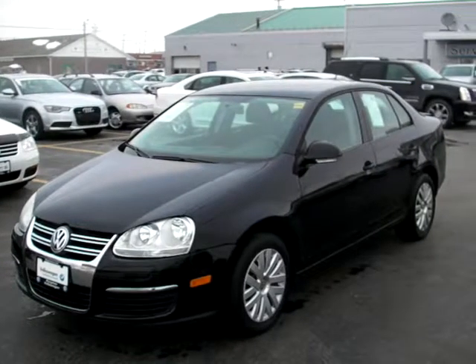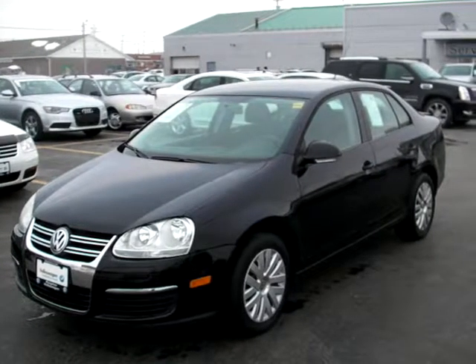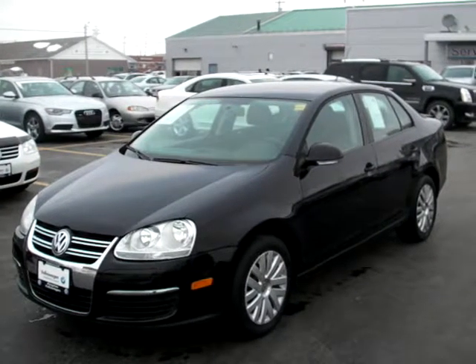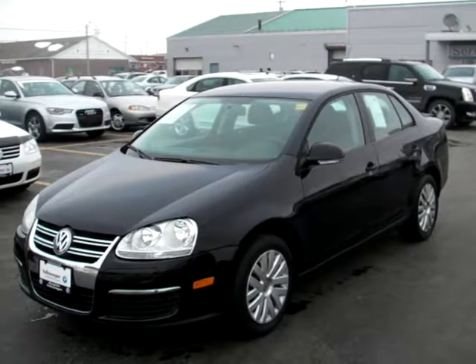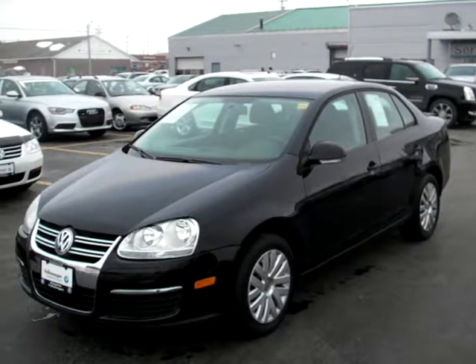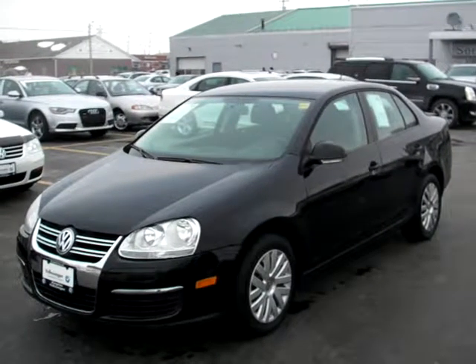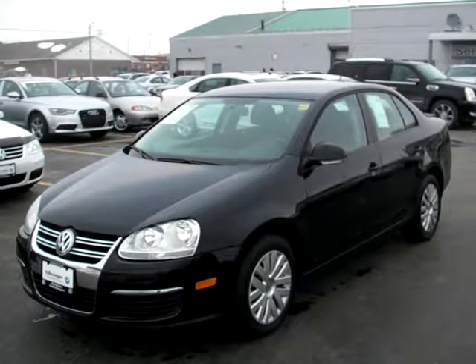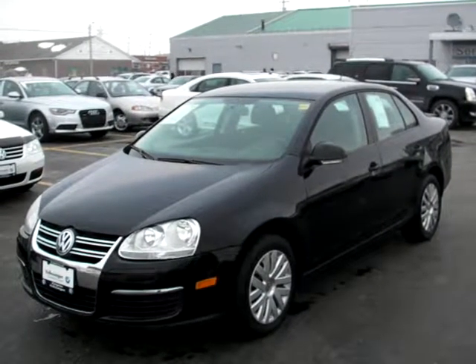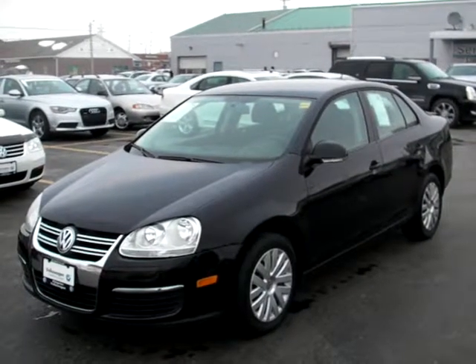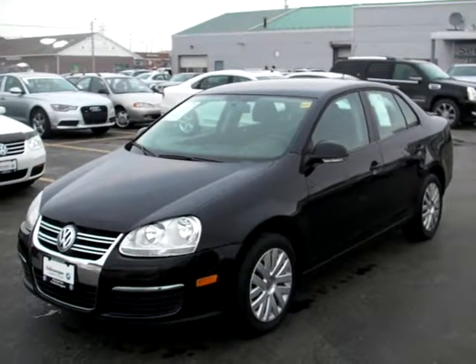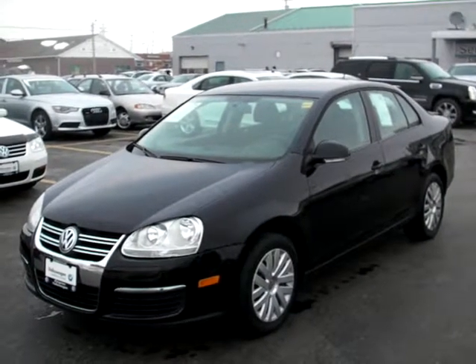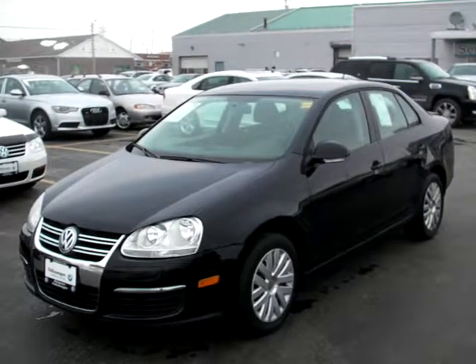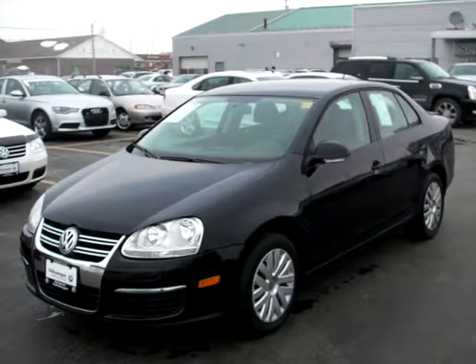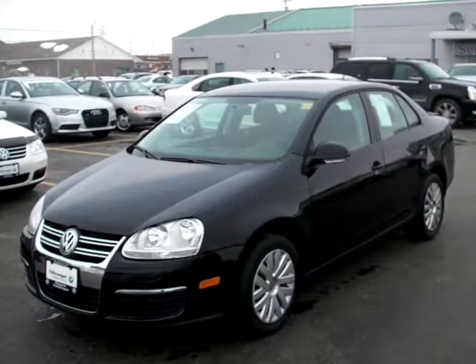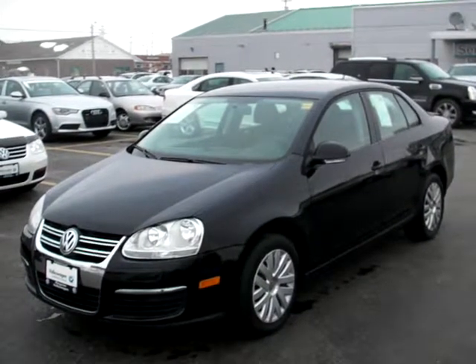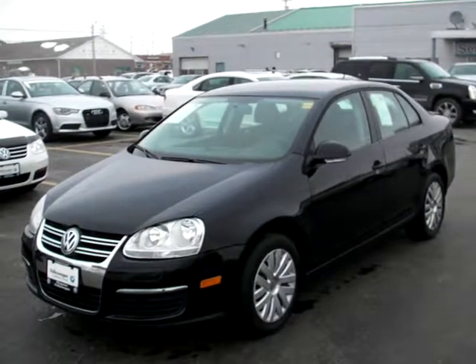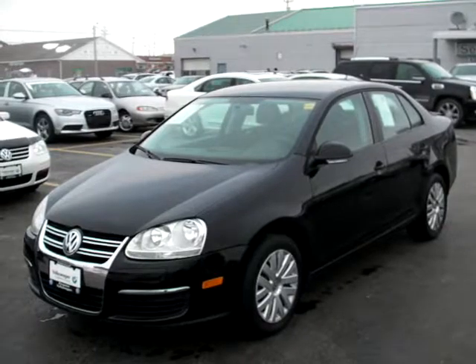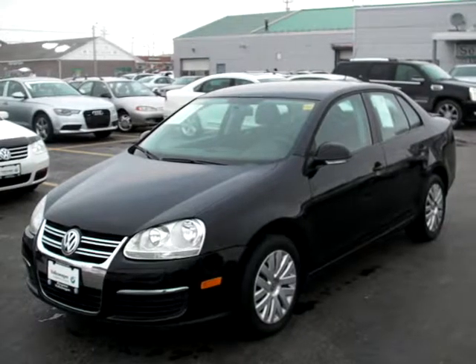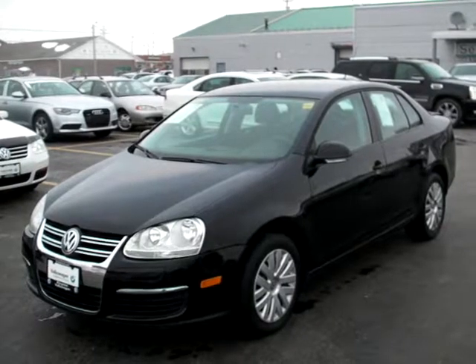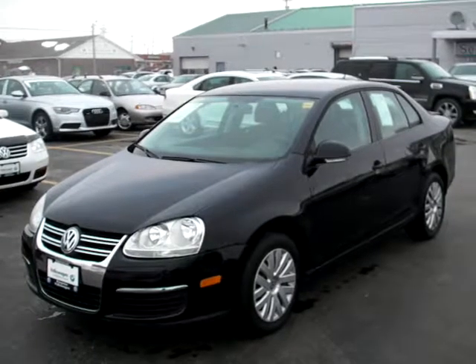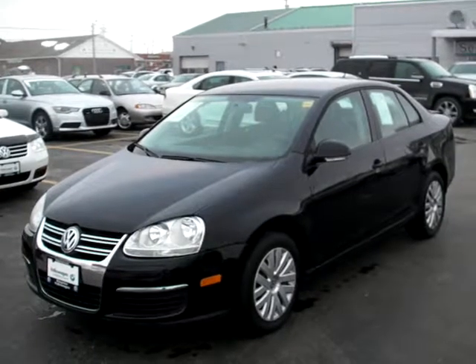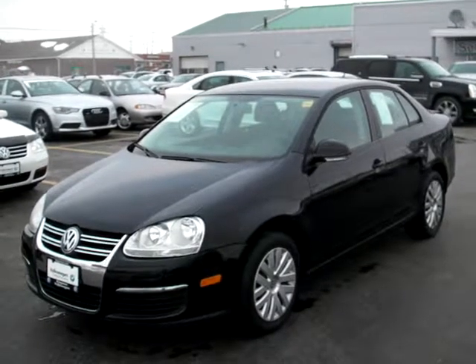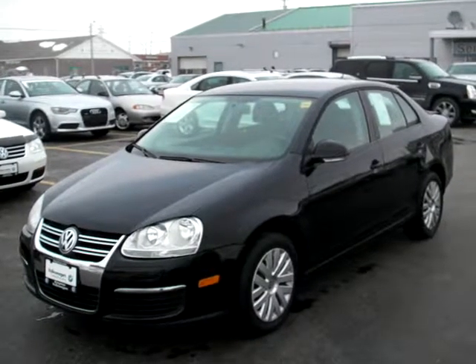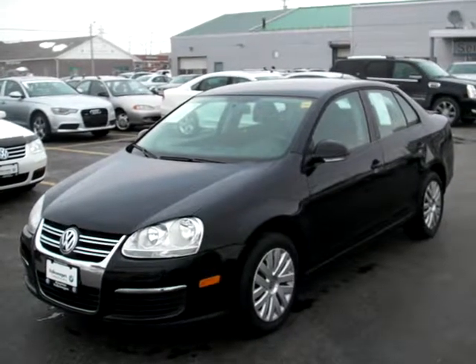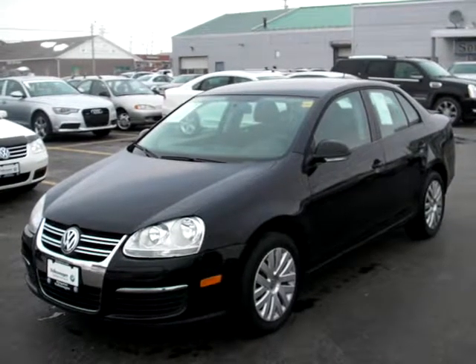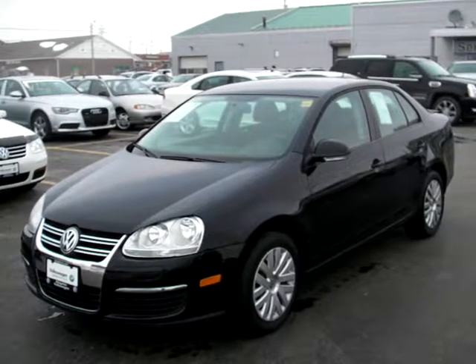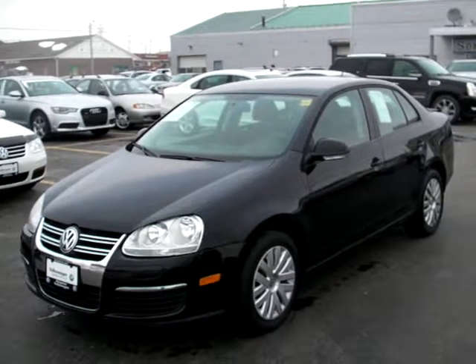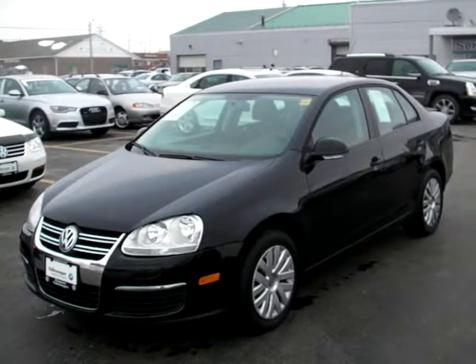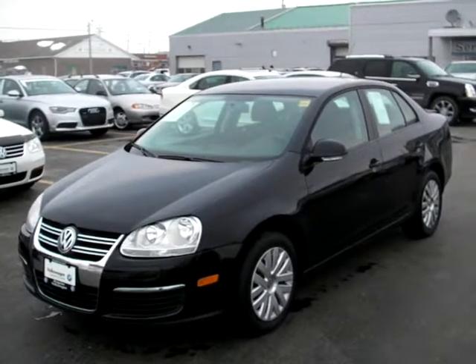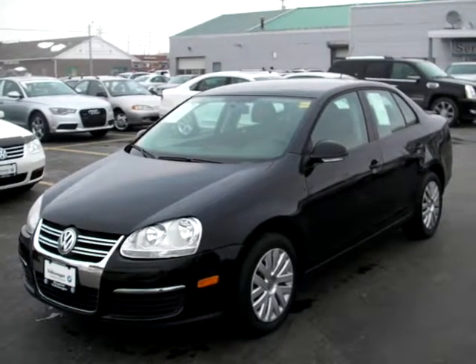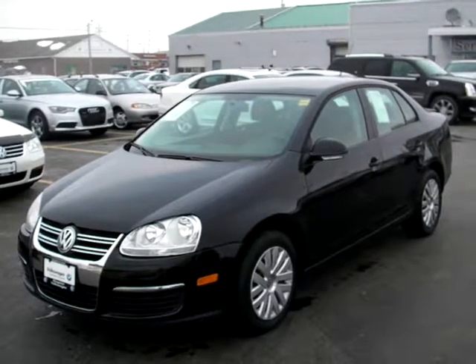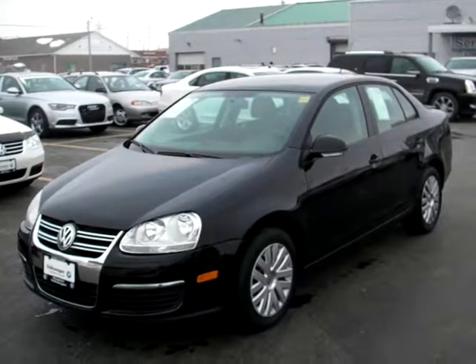Greetings from Kingston Volkswagen. My name is Peter and I'm here today to show you the condition and quality of this 2010 Volkswagen Jetta.